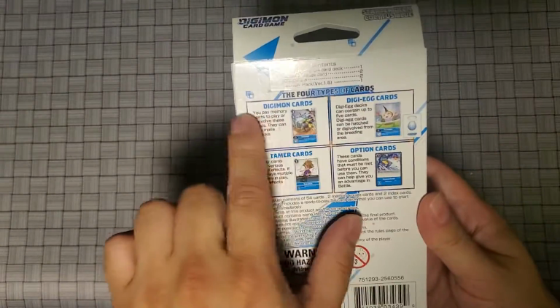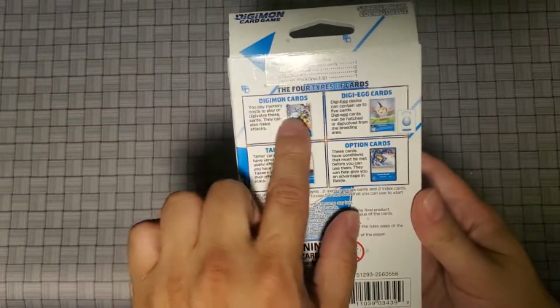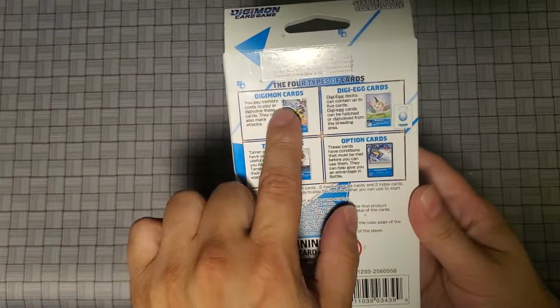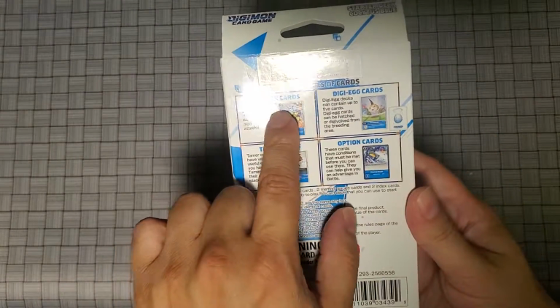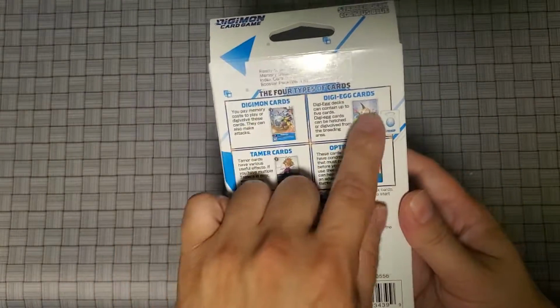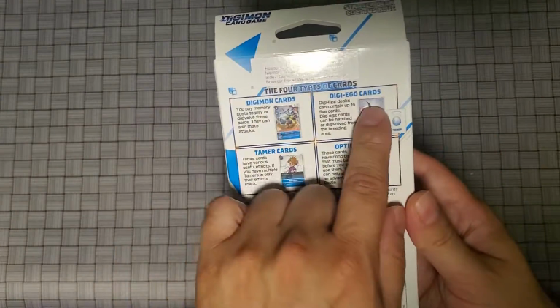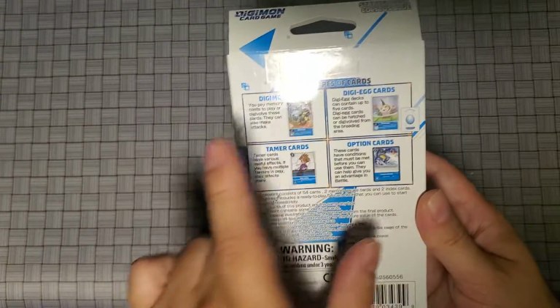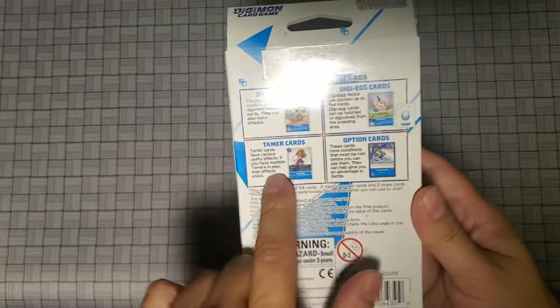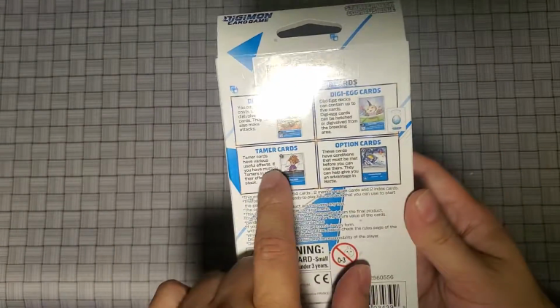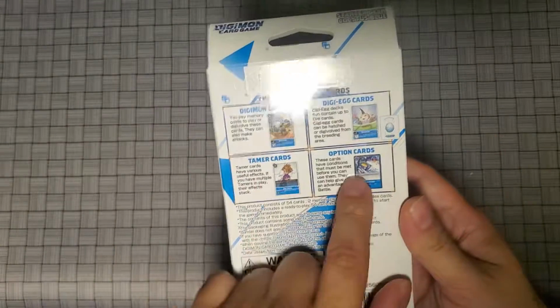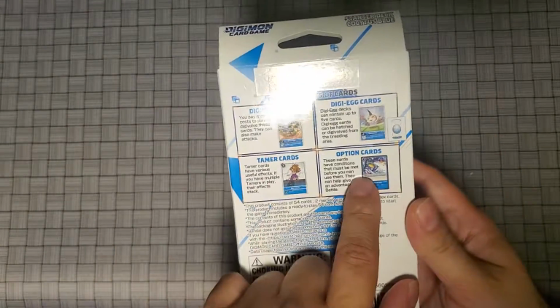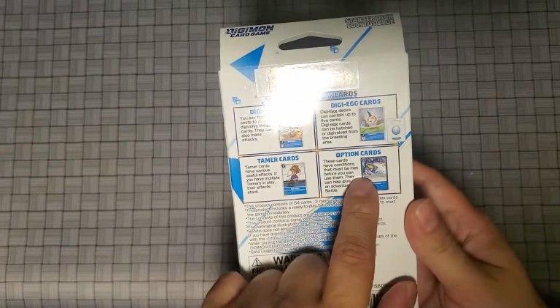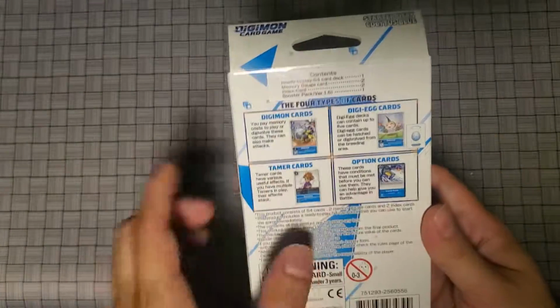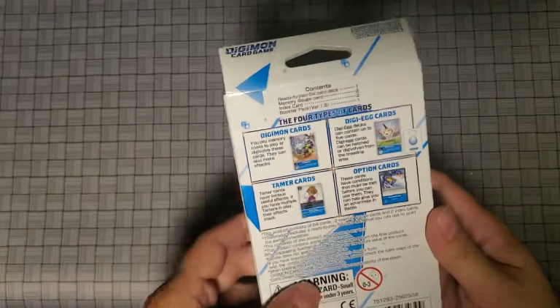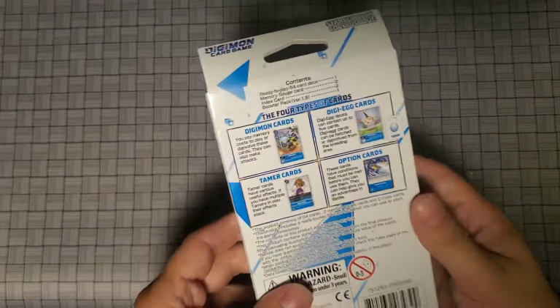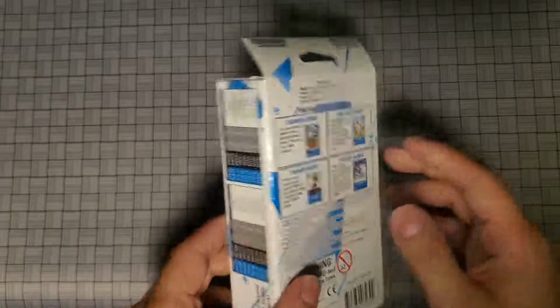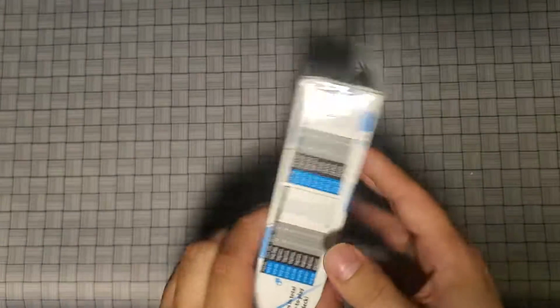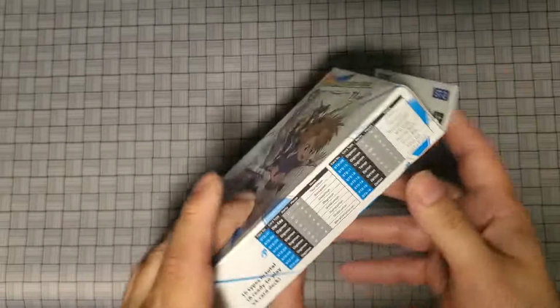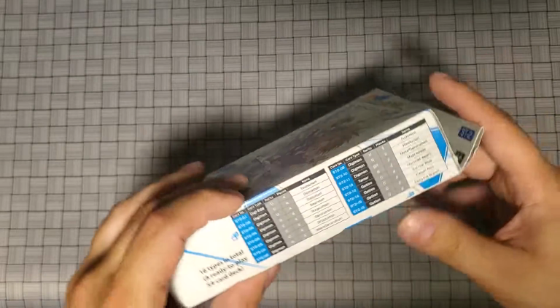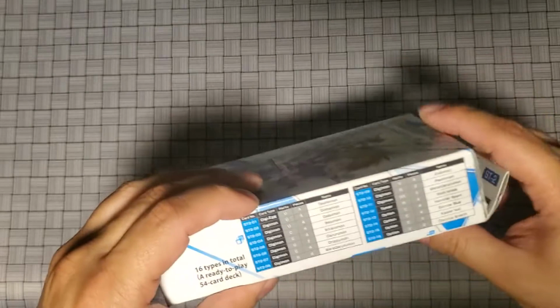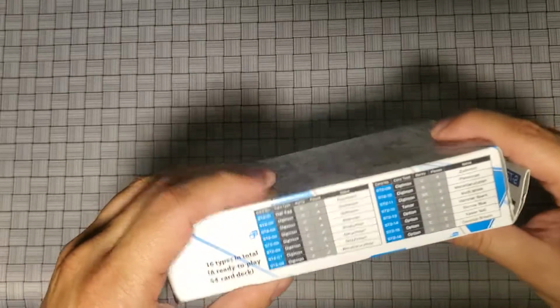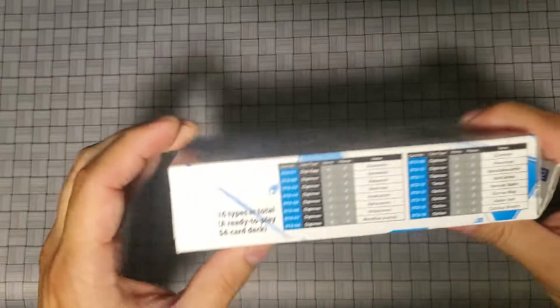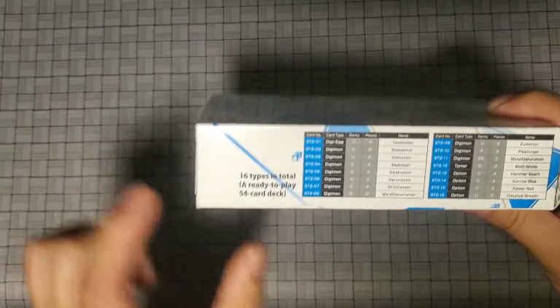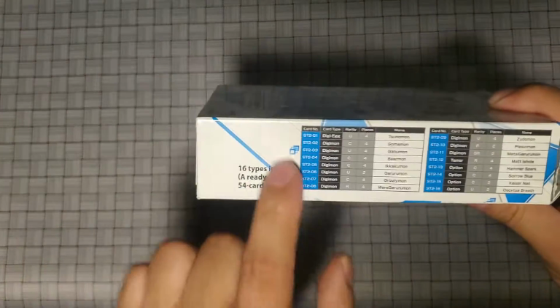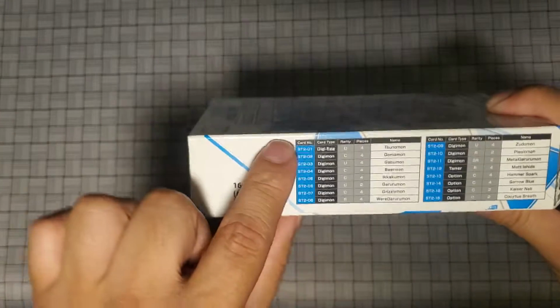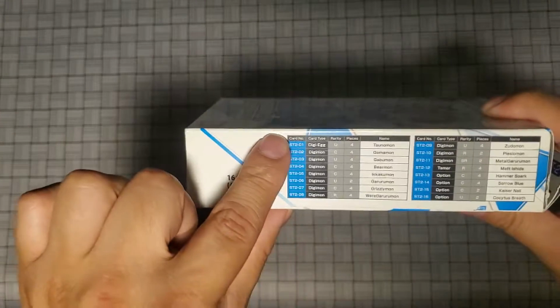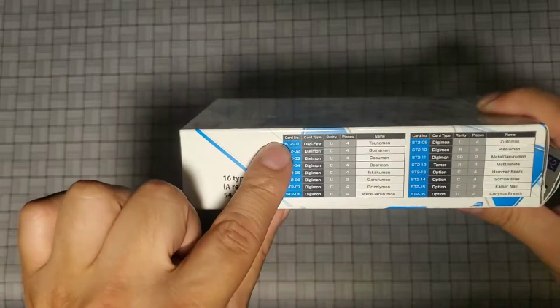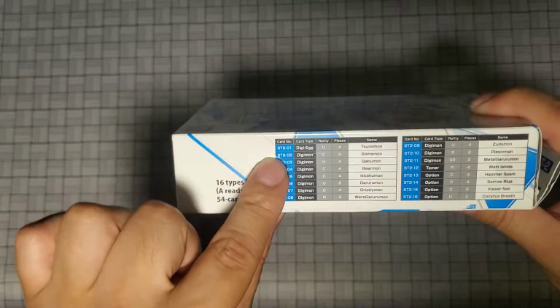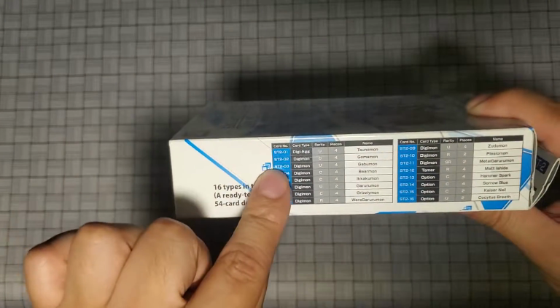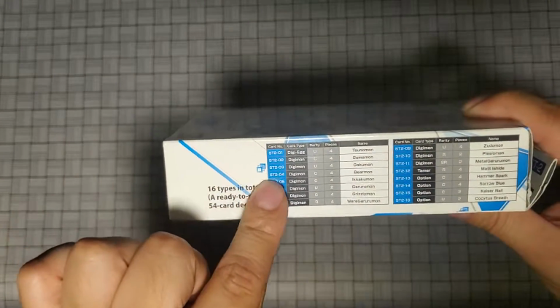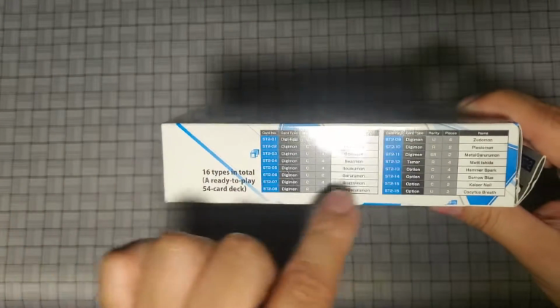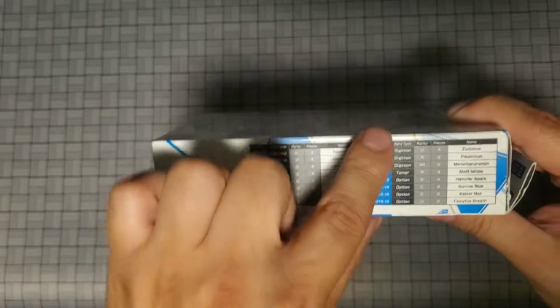So, your Digimon cards, DigiEggs, Chamber cards, Option cards — this one is actually for blue, and here's pretty much everything you're going to get.